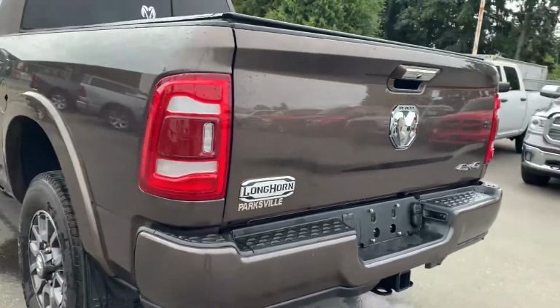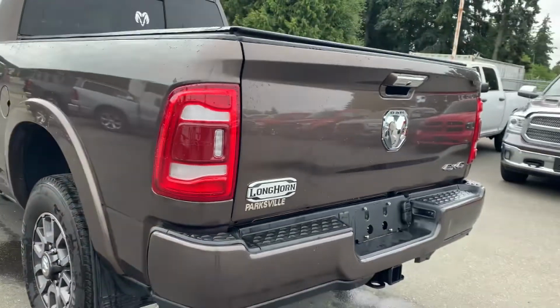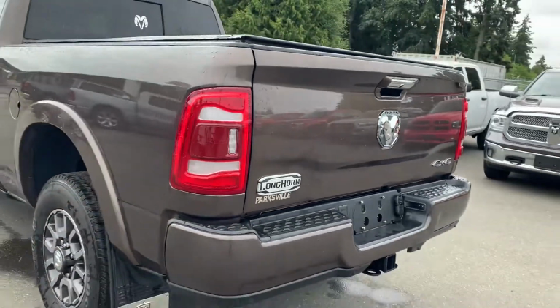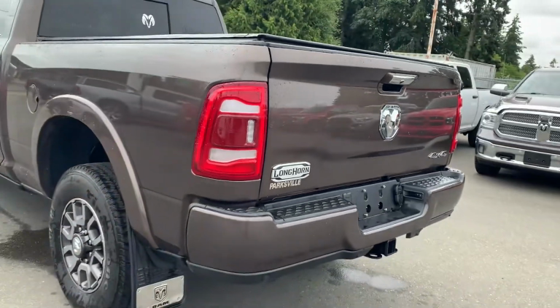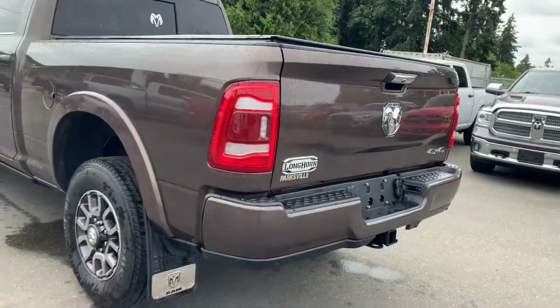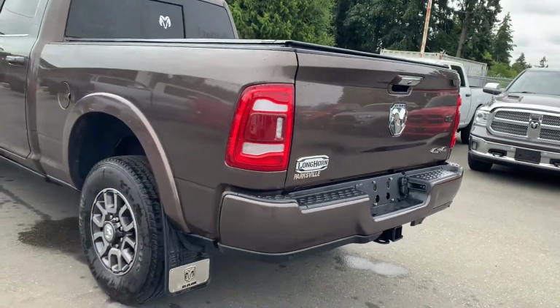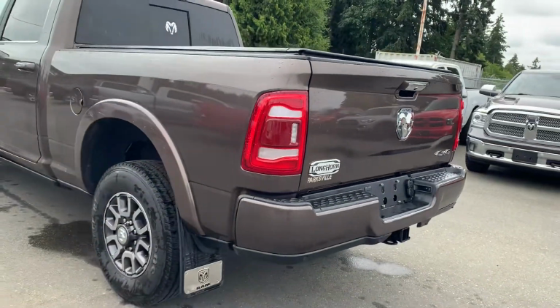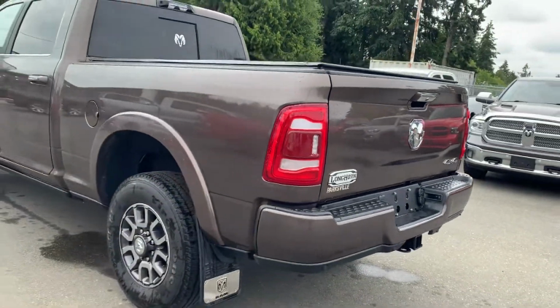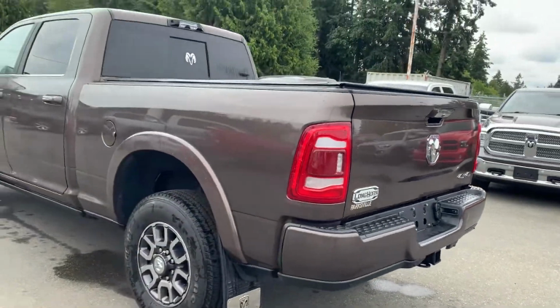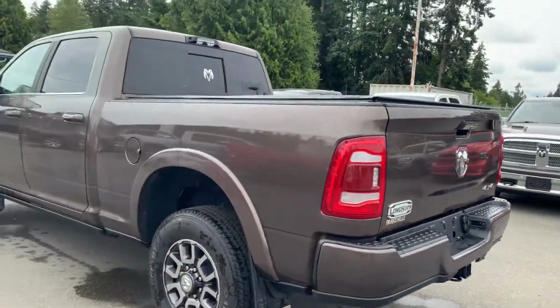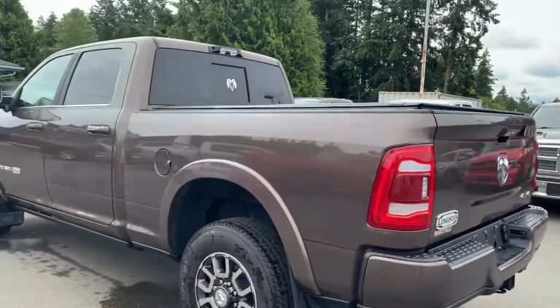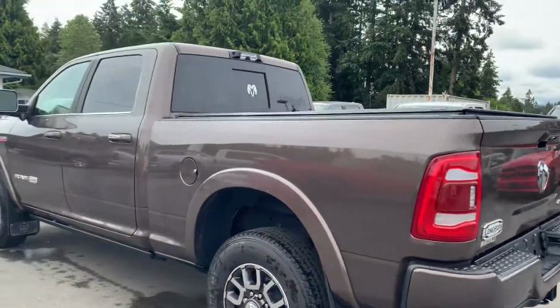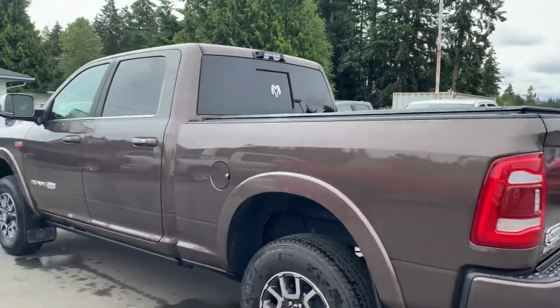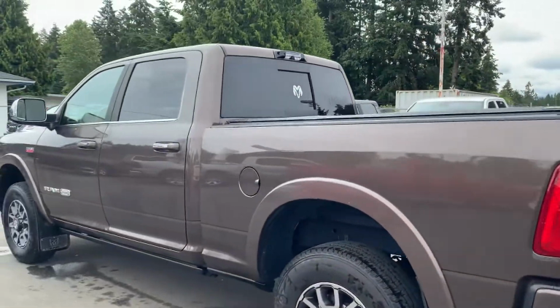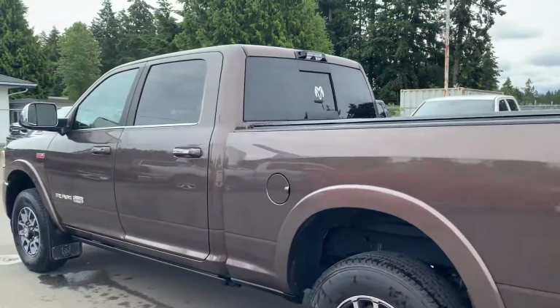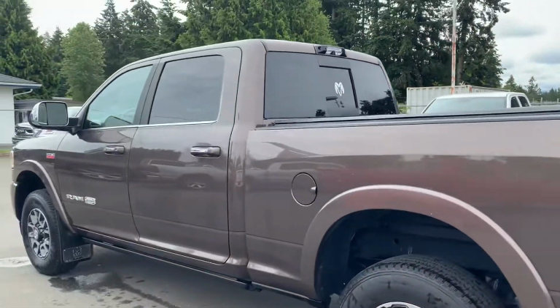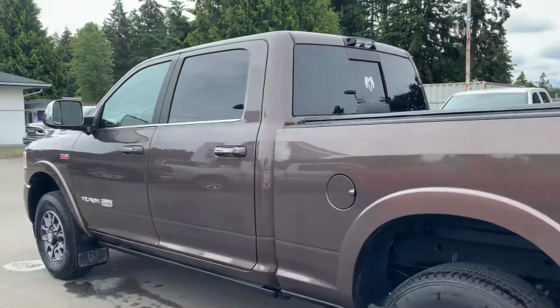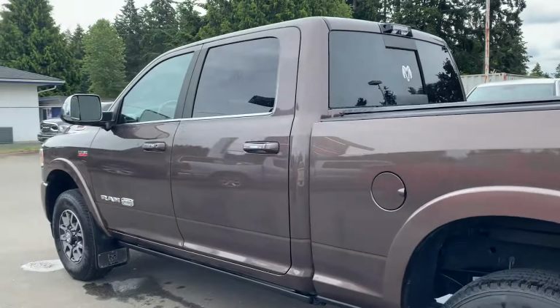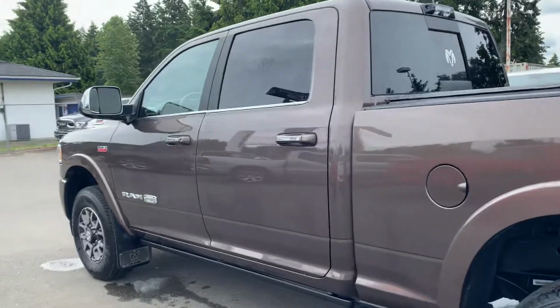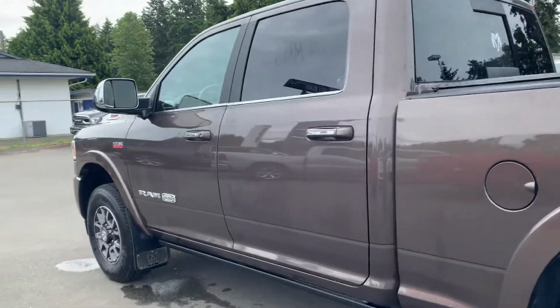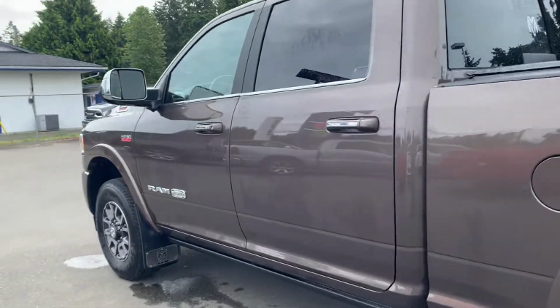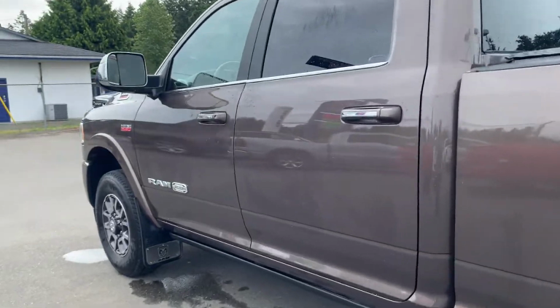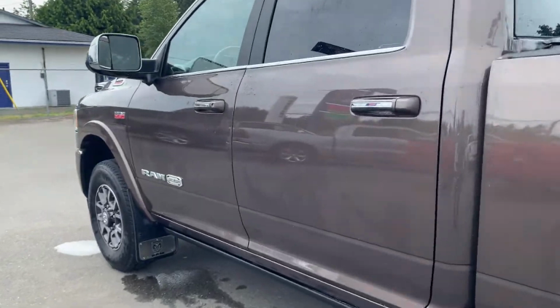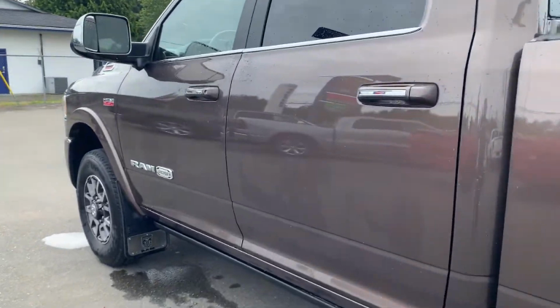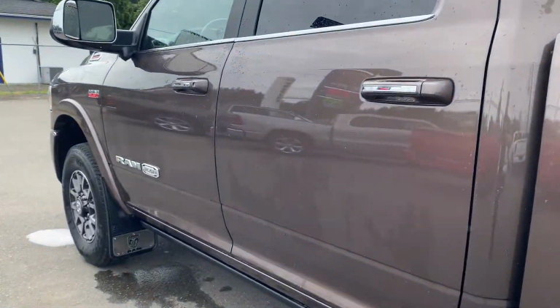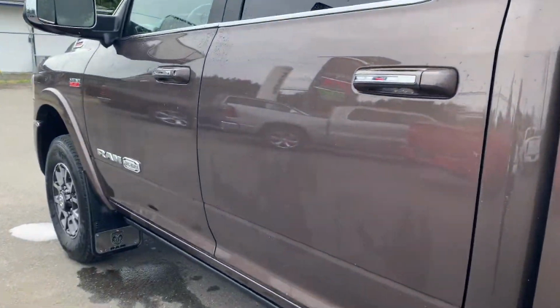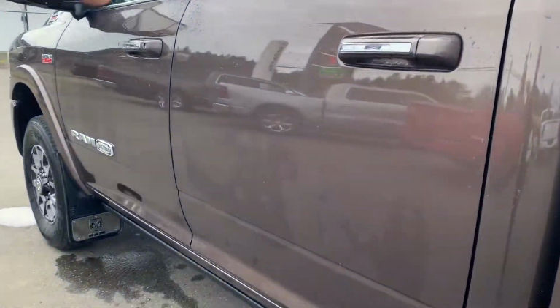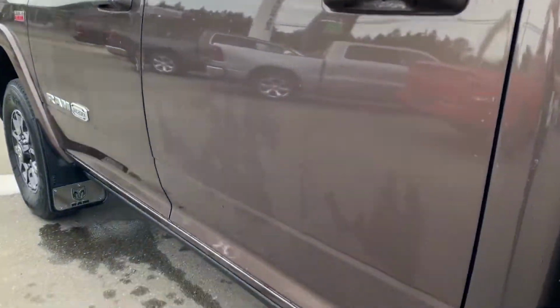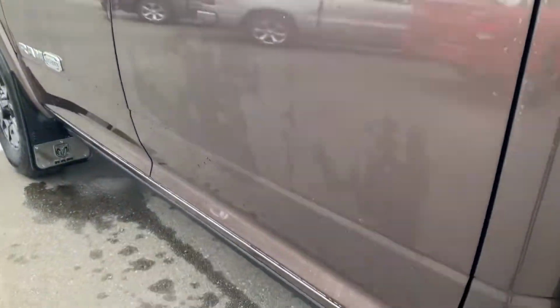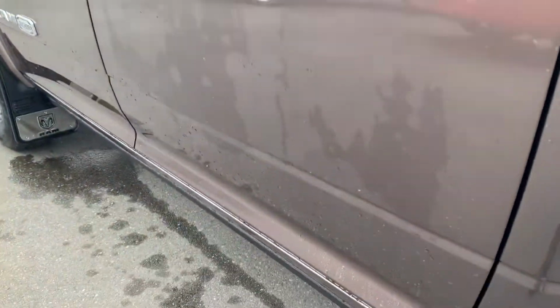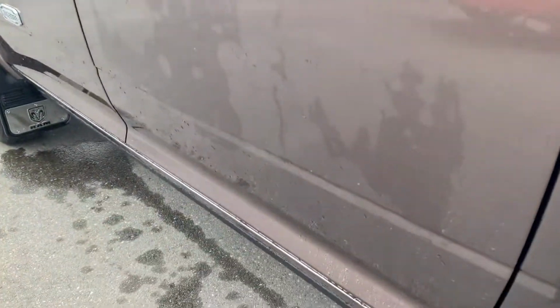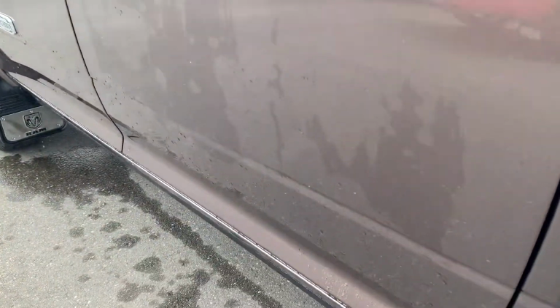Tow ready — I should say tow ready. Ram power folding running boards.